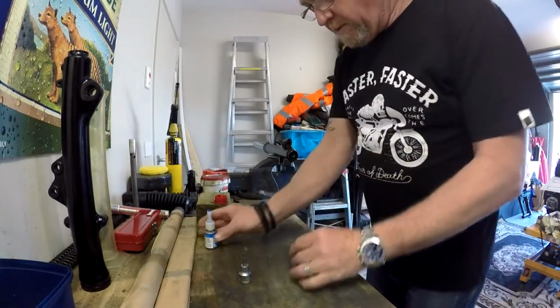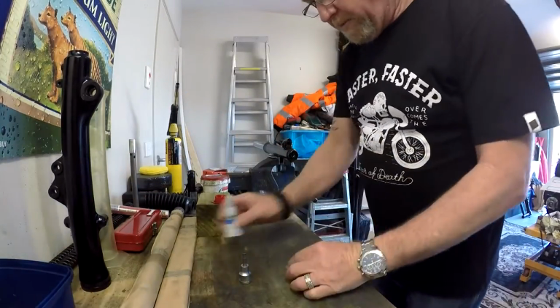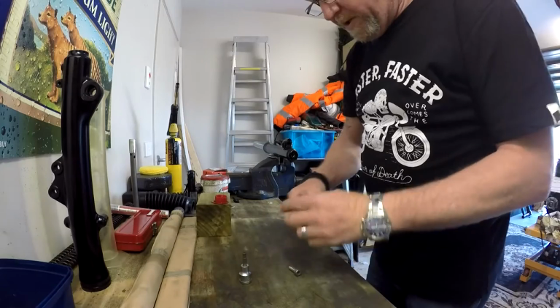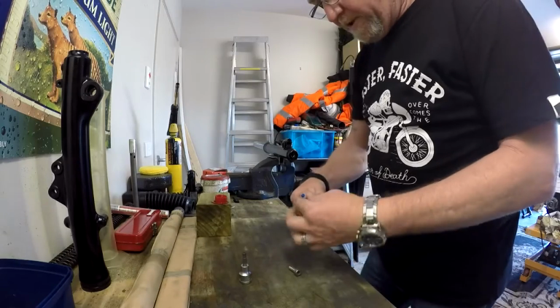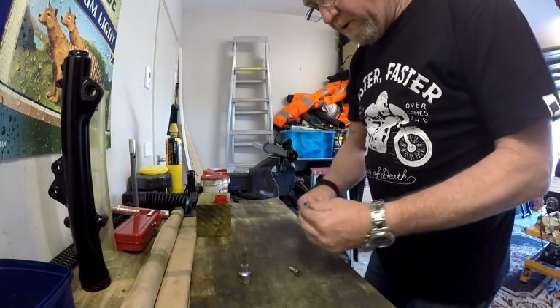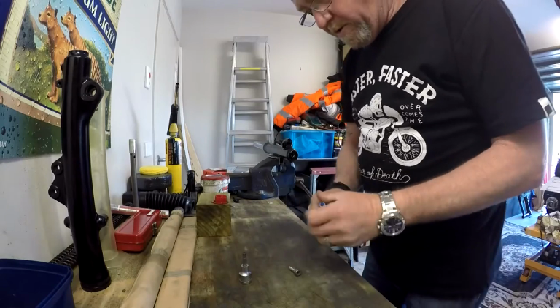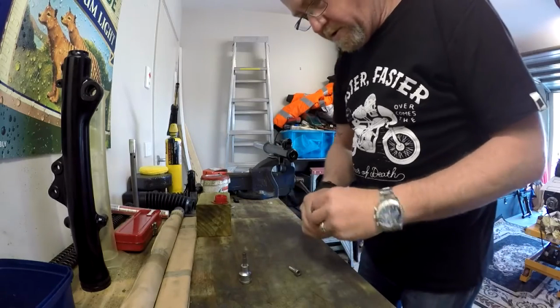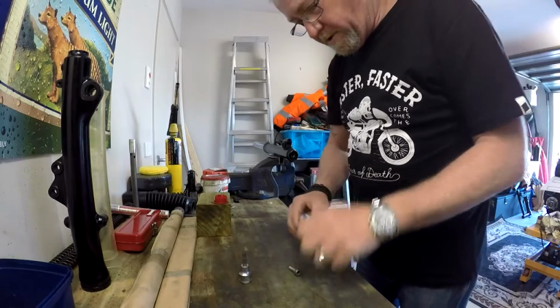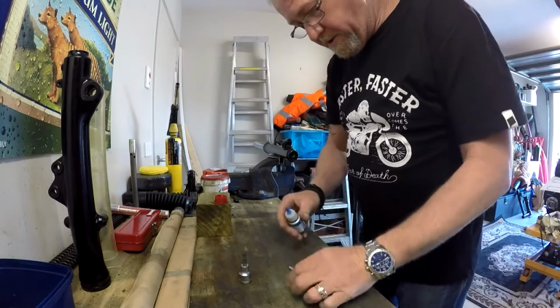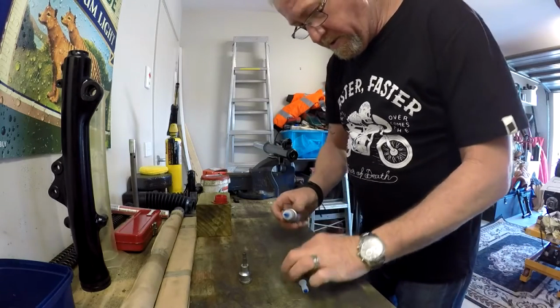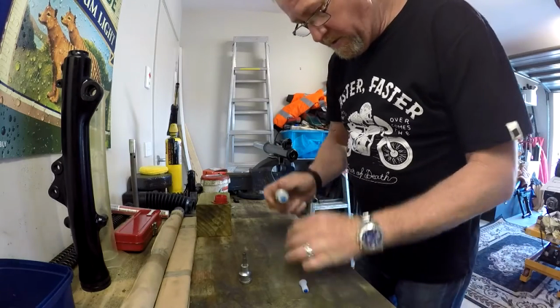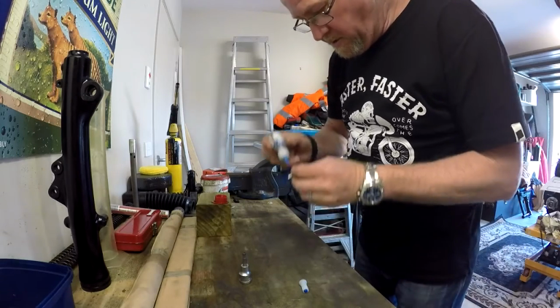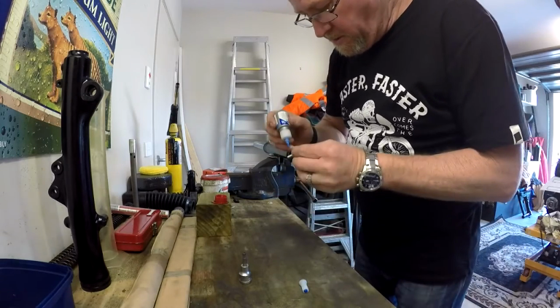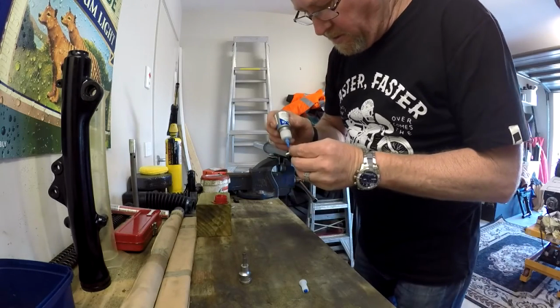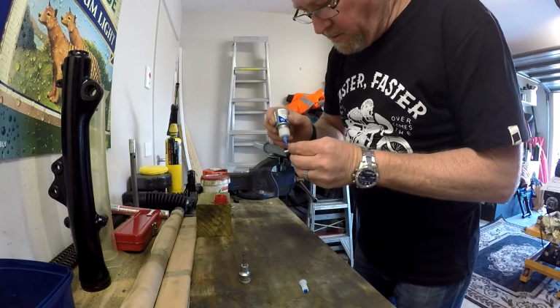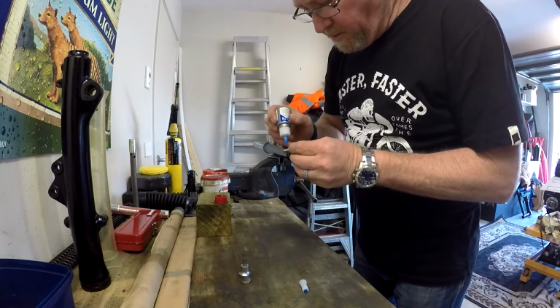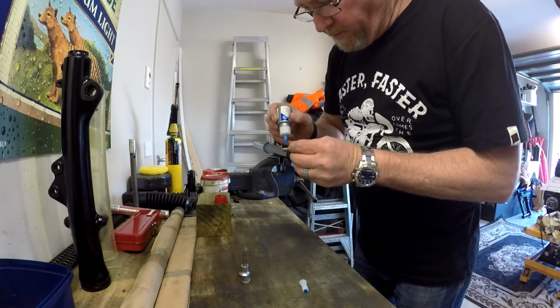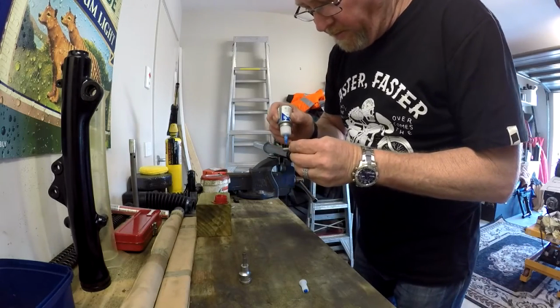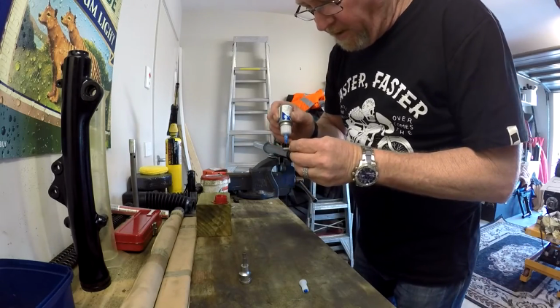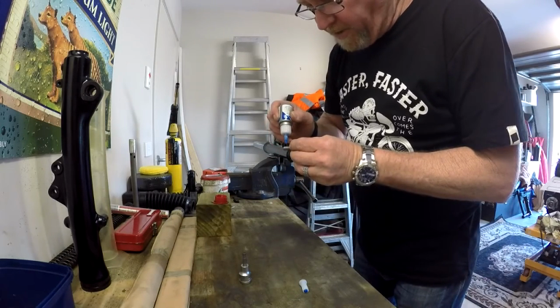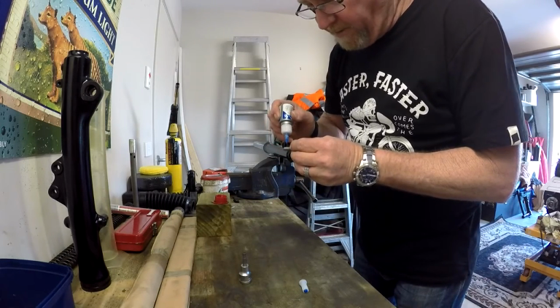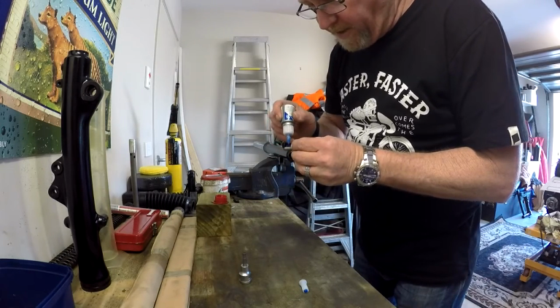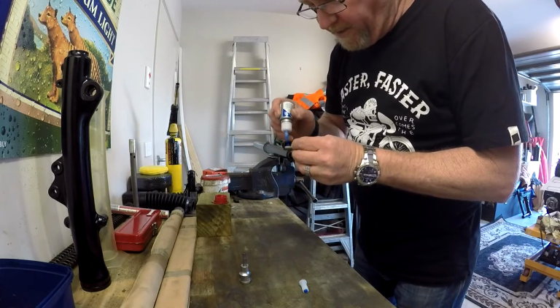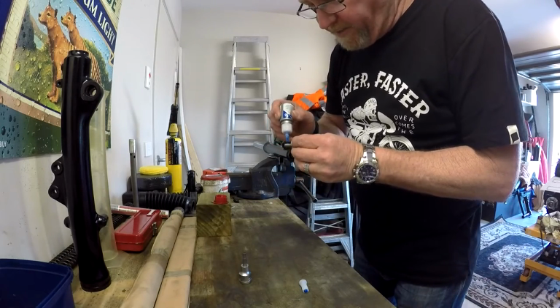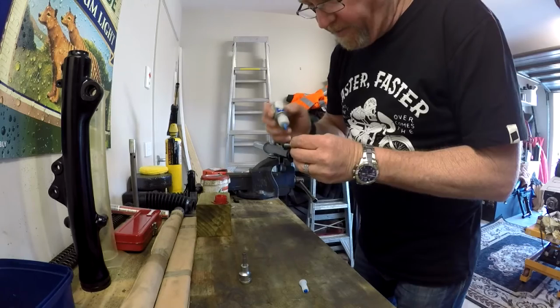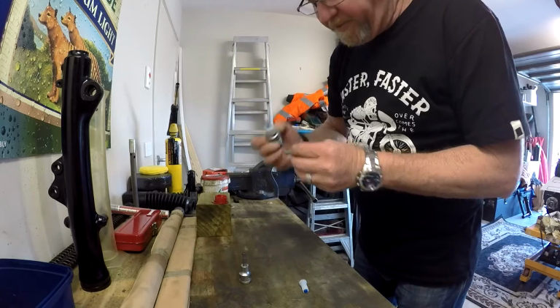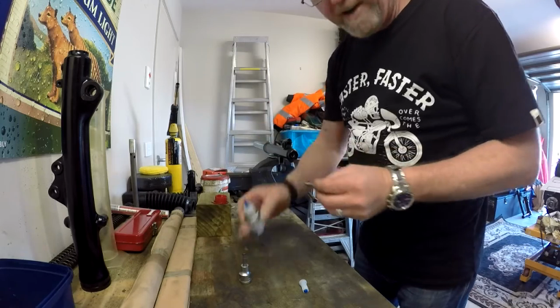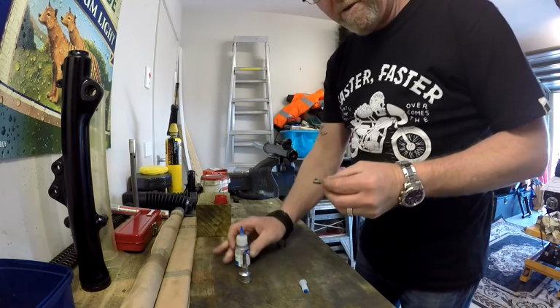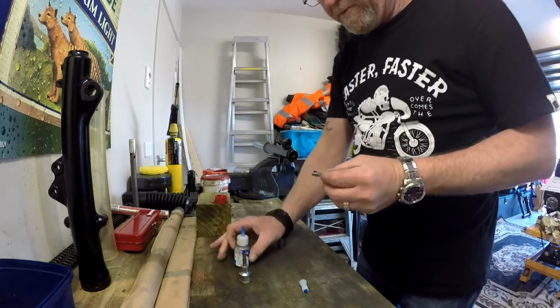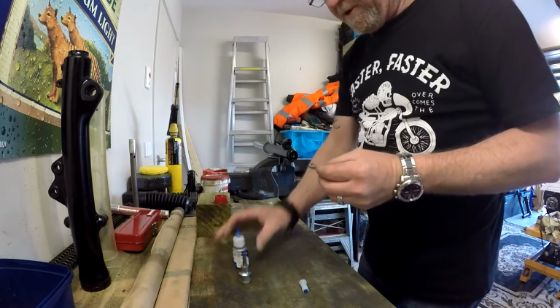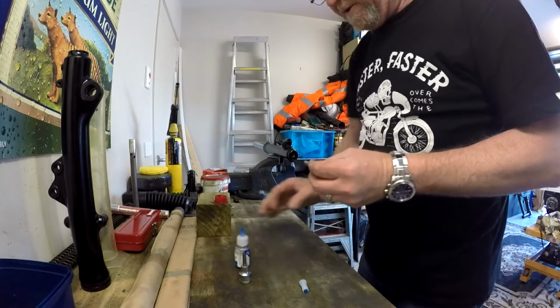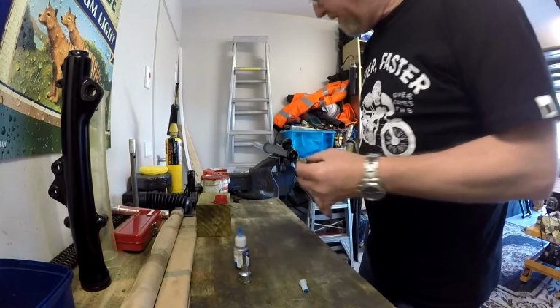Pop a little bit of blue Loctite - this is nut lock. You don't want to go using super stud lock 222 or anything like that.